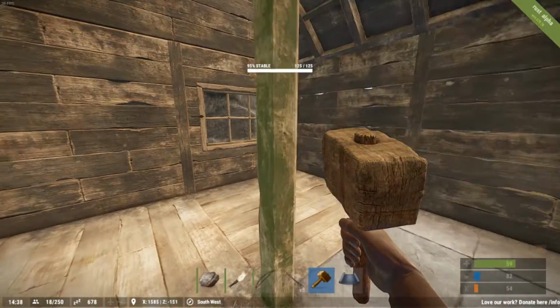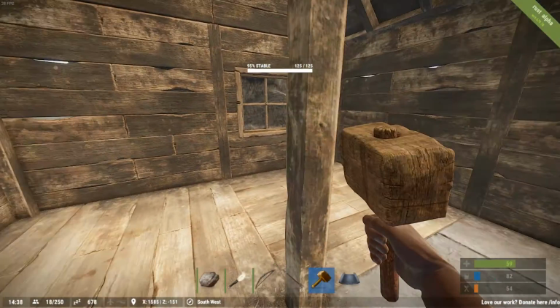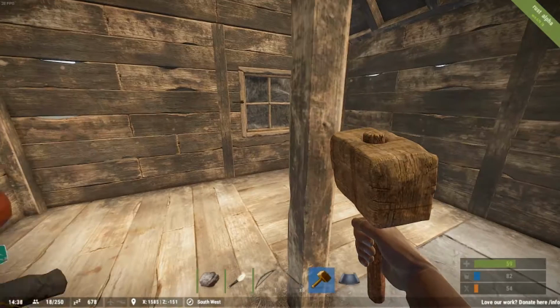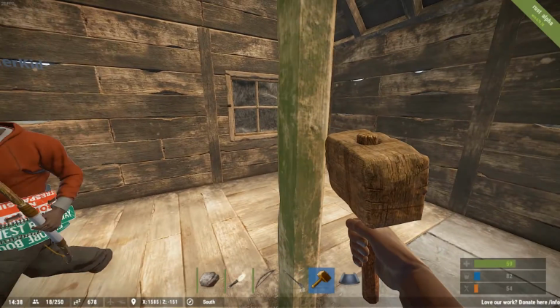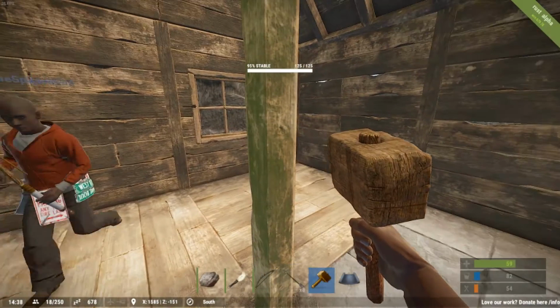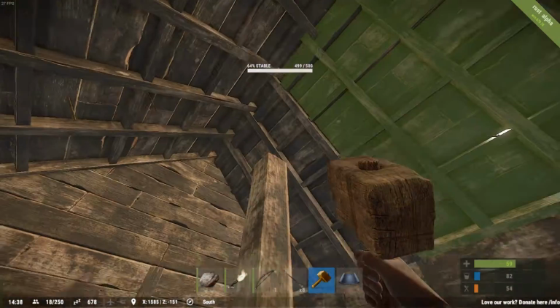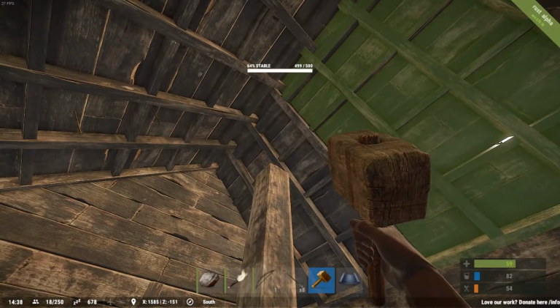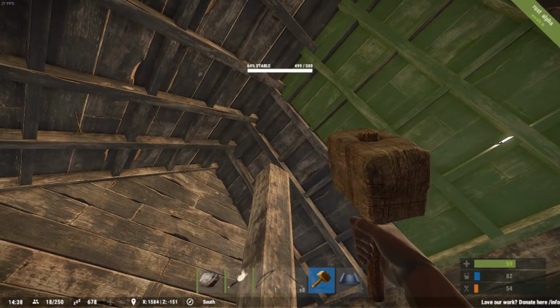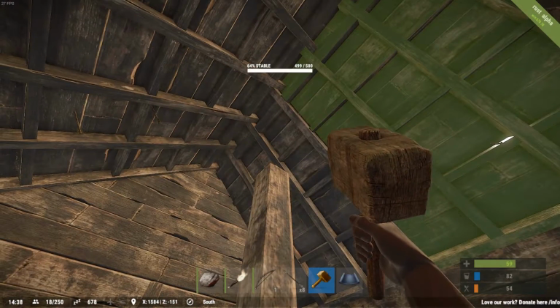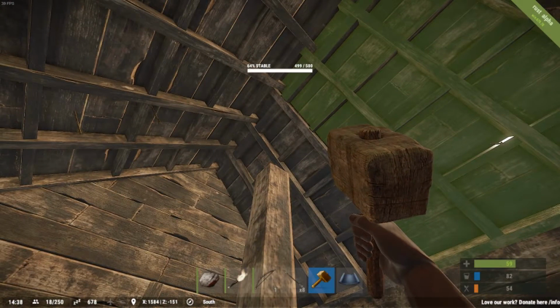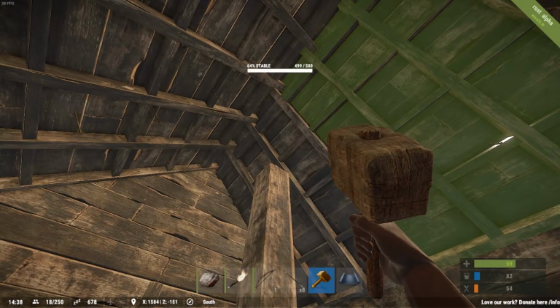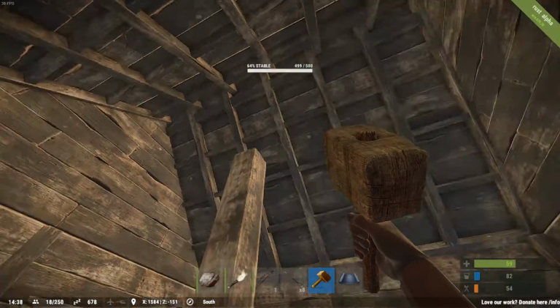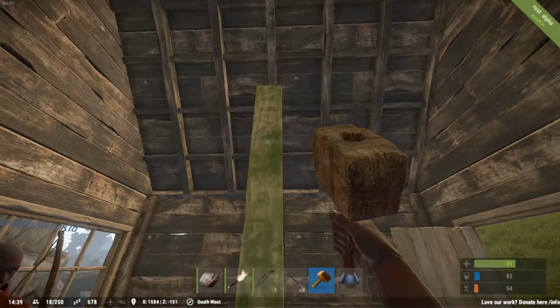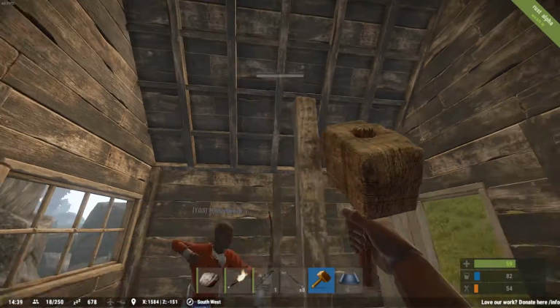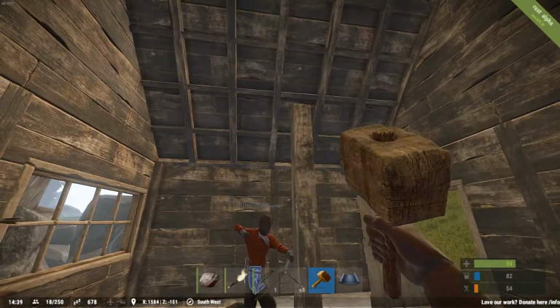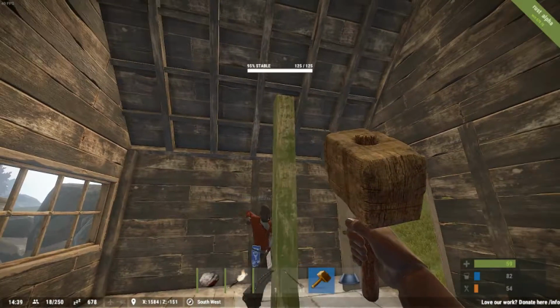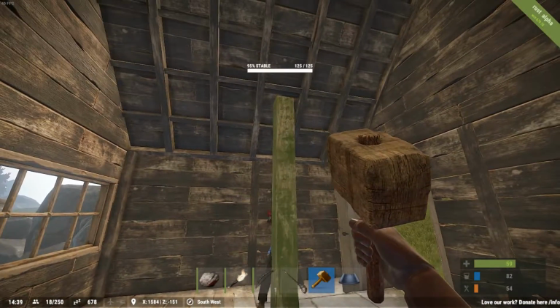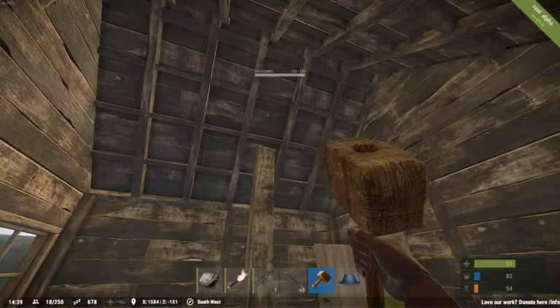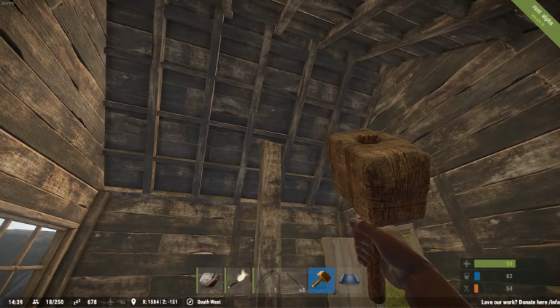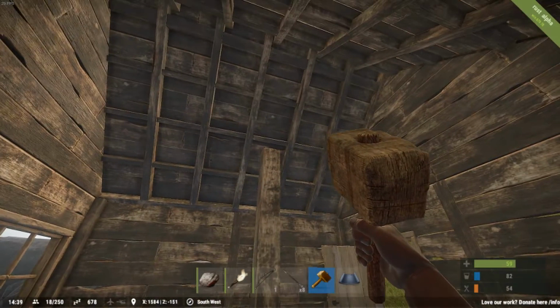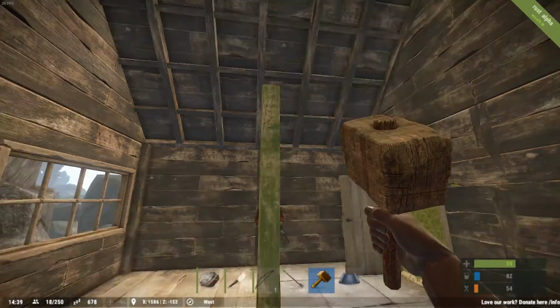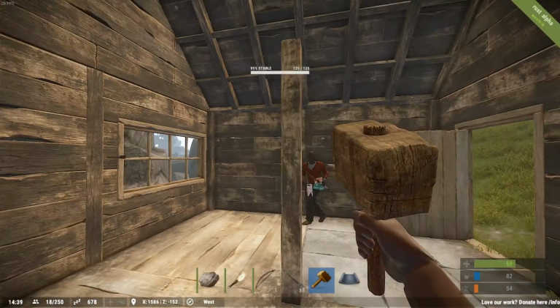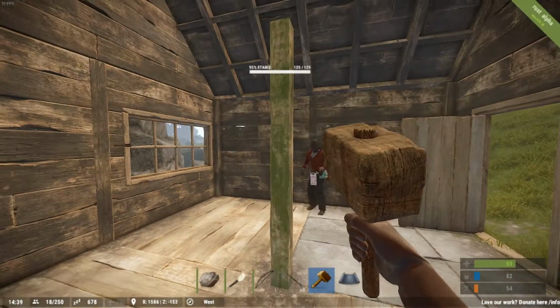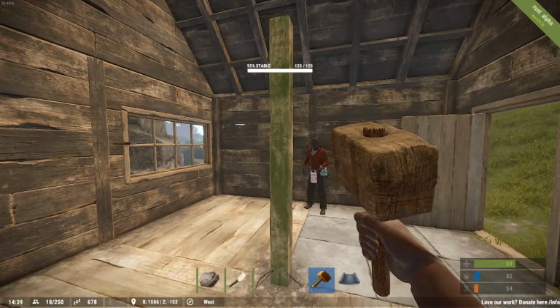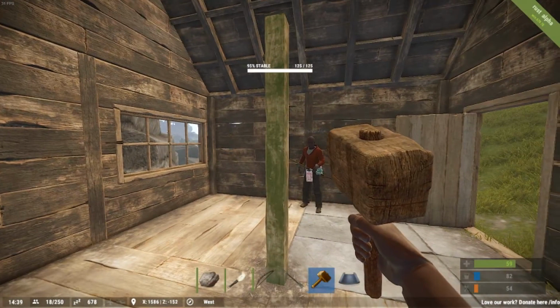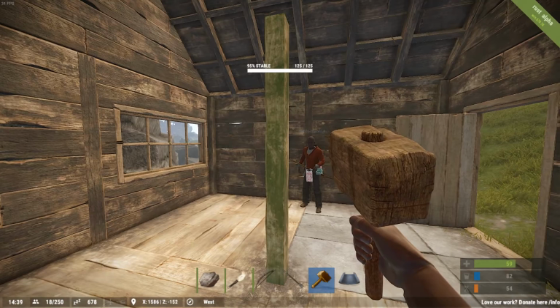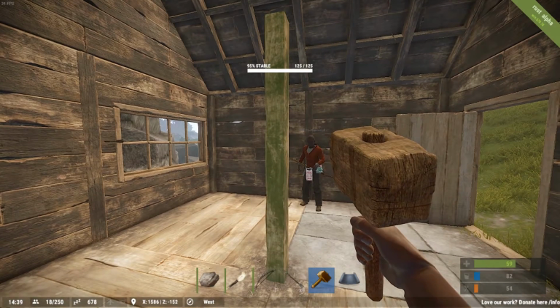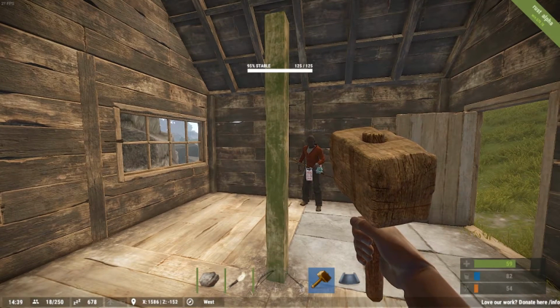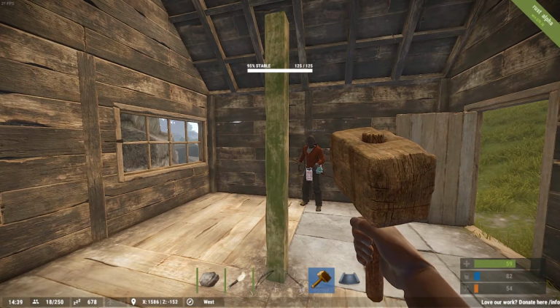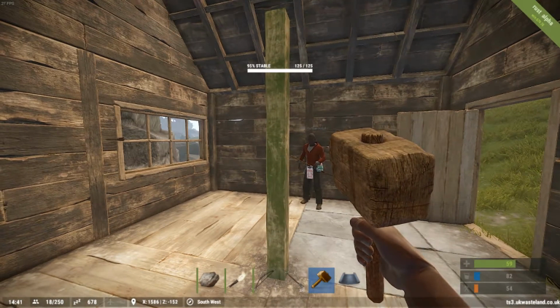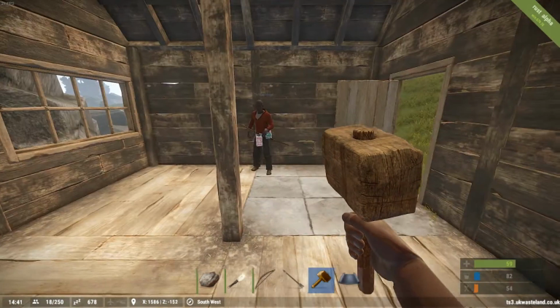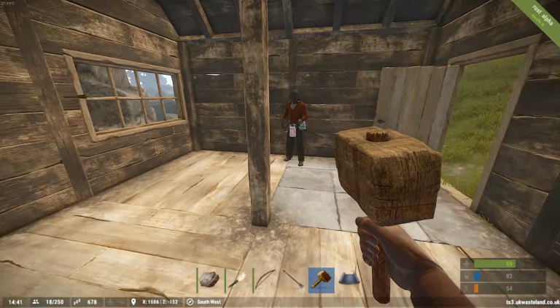Why do I have this pillar if it's not doing anything? You can get rid of it. You also need to make a tool cupboard. Get a tool cupboard.